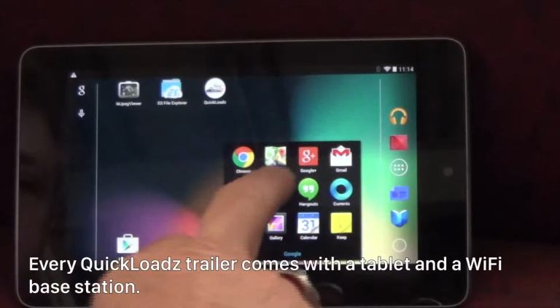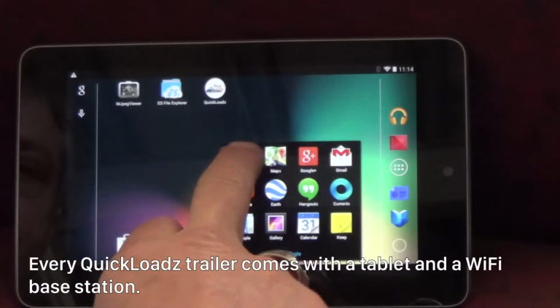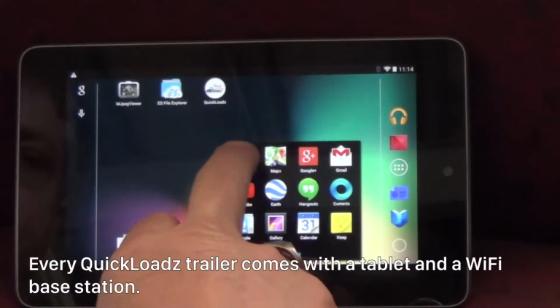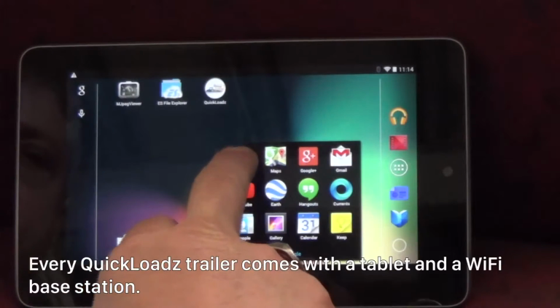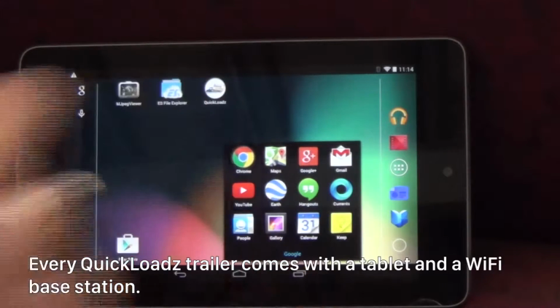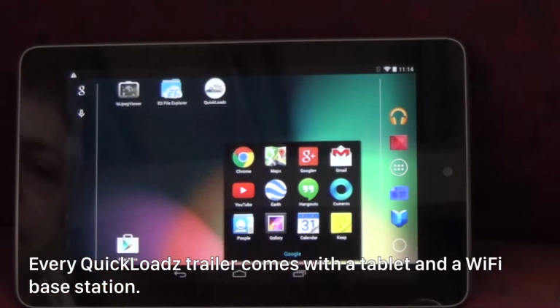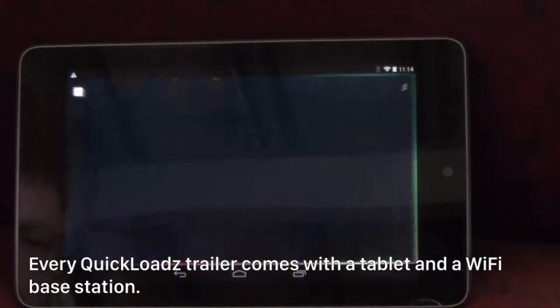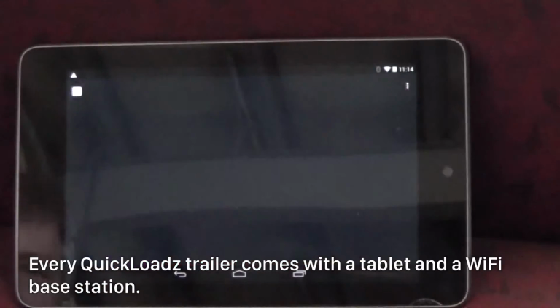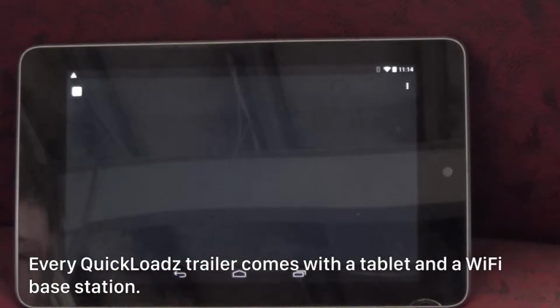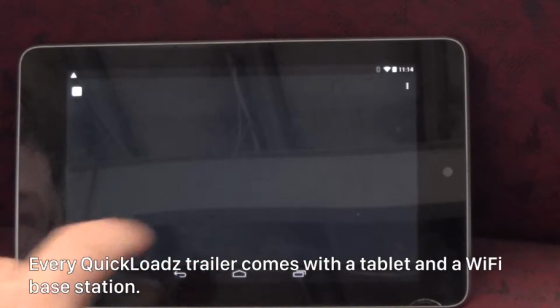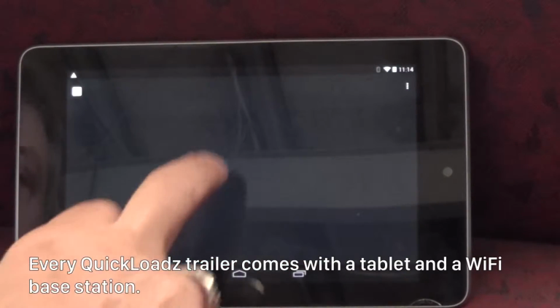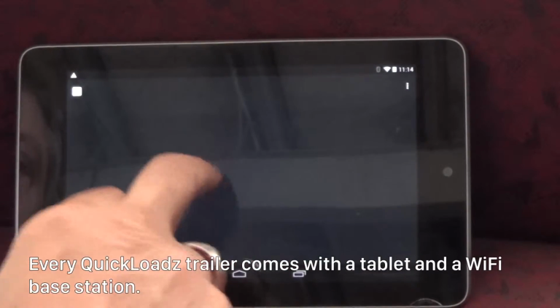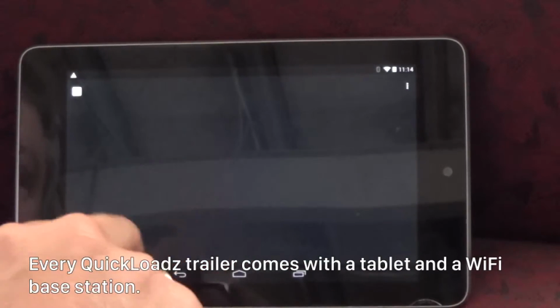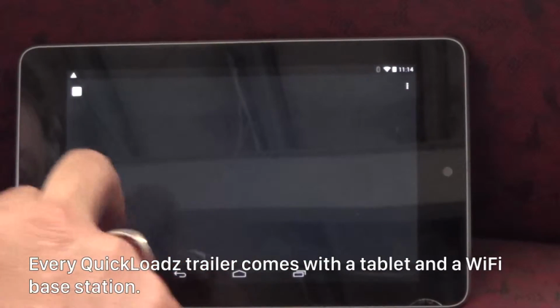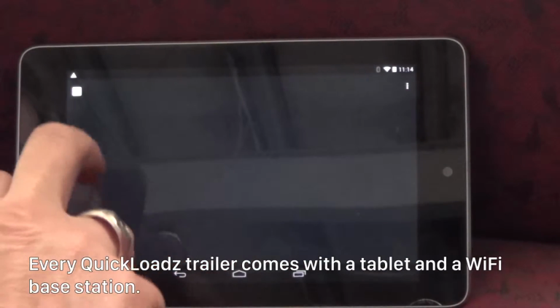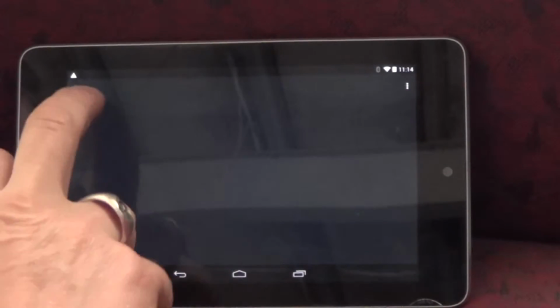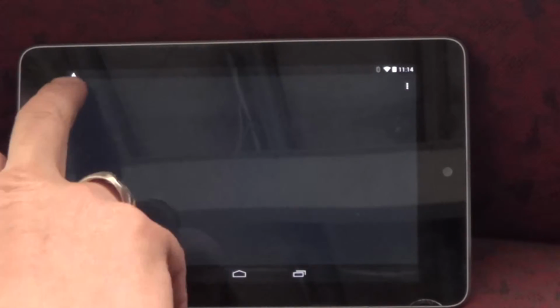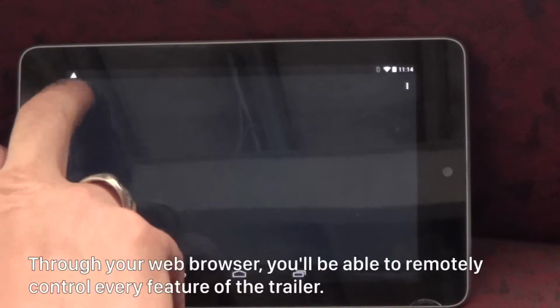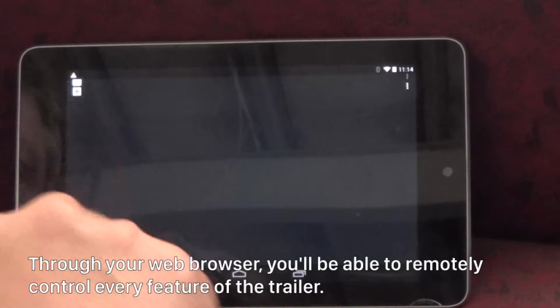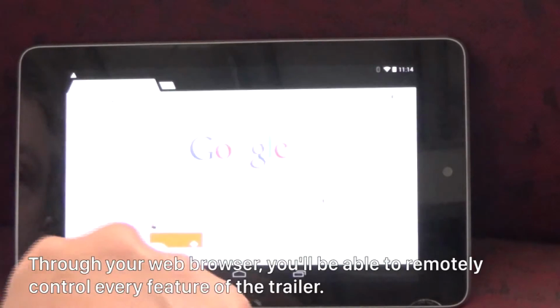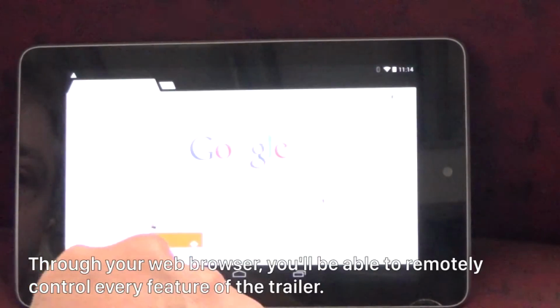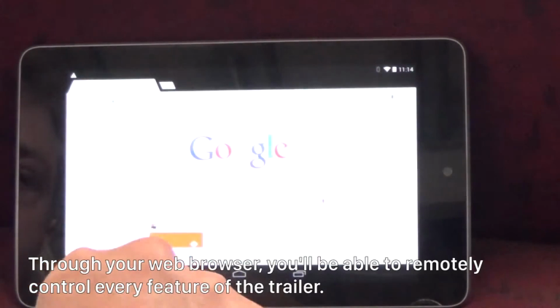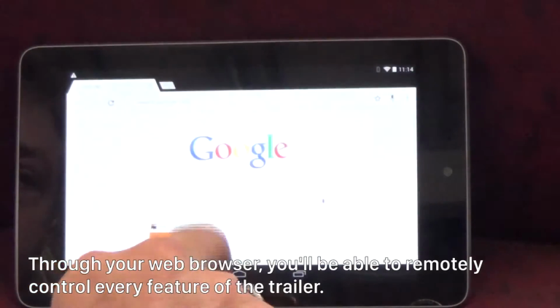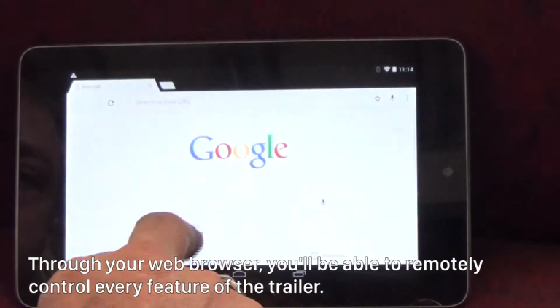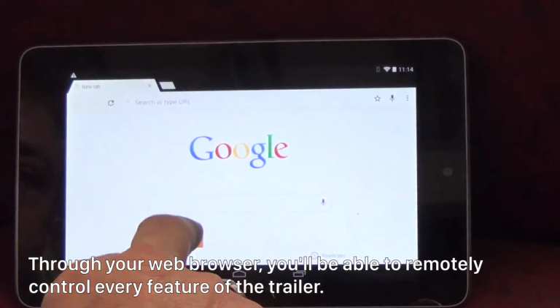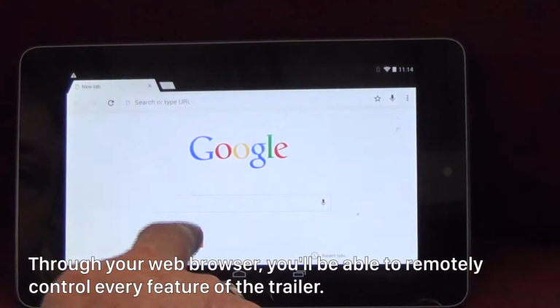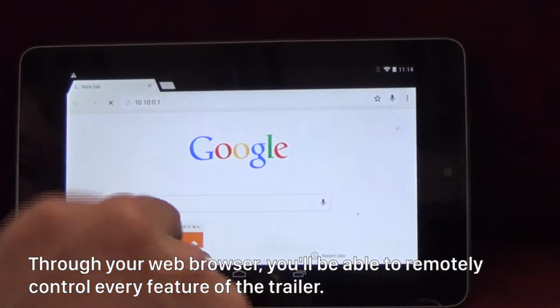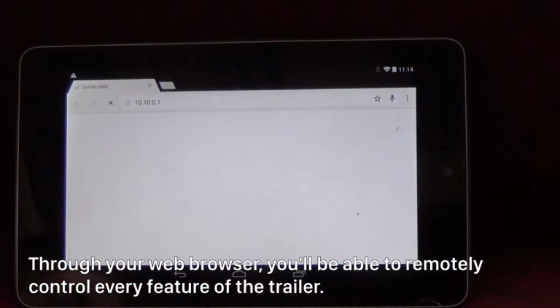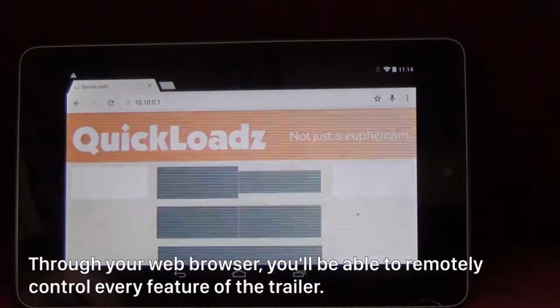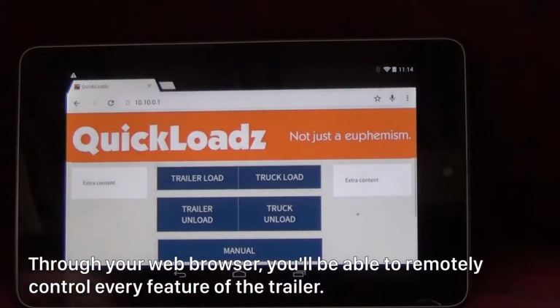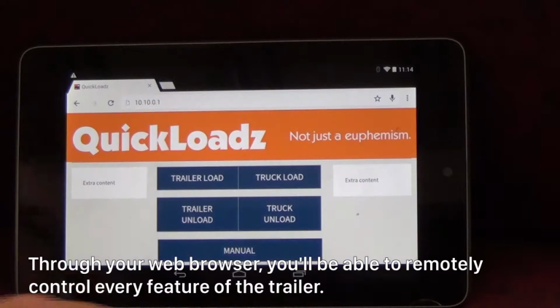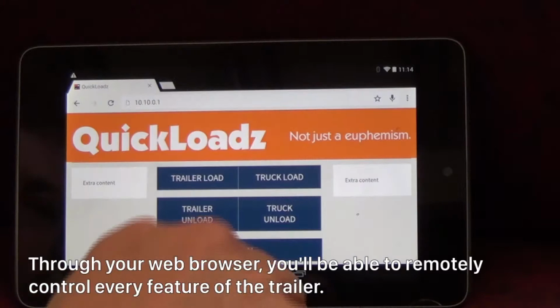Every Quick Loads trailer comes with a tablet and a Wi-Fi base station. Through your web browser, you'll be able to remotely control every feature of the trailer.